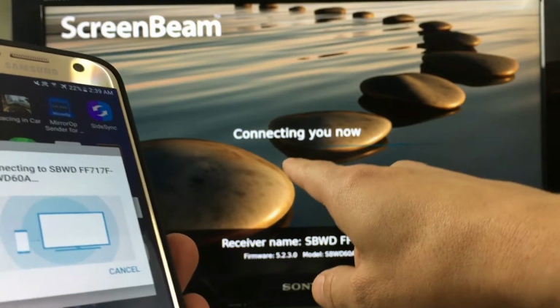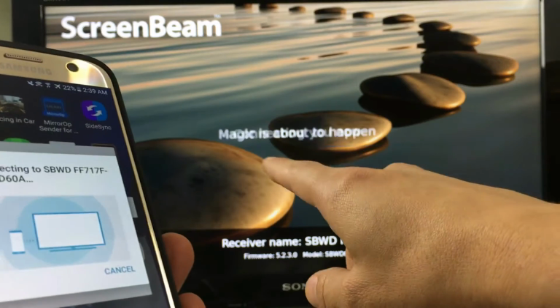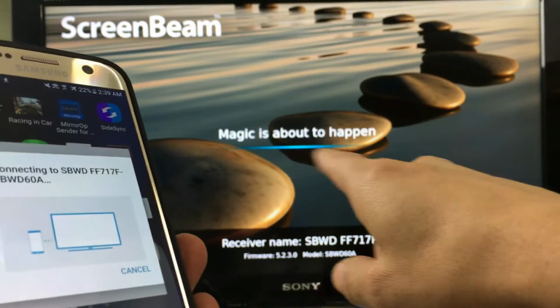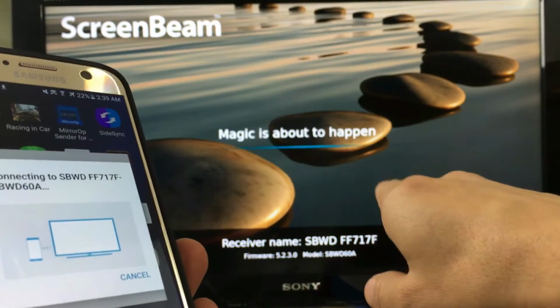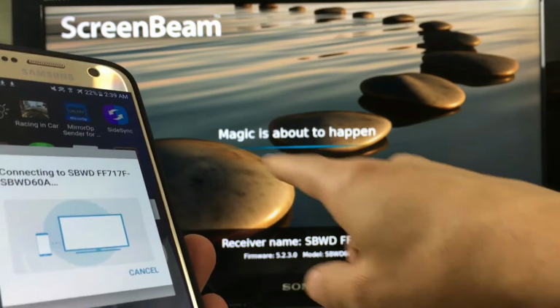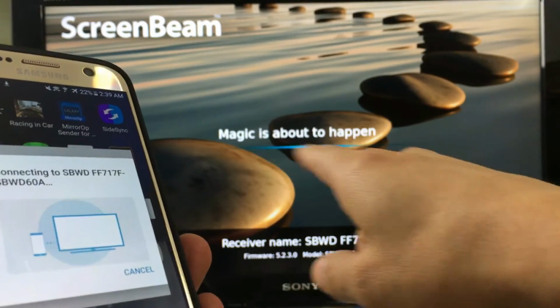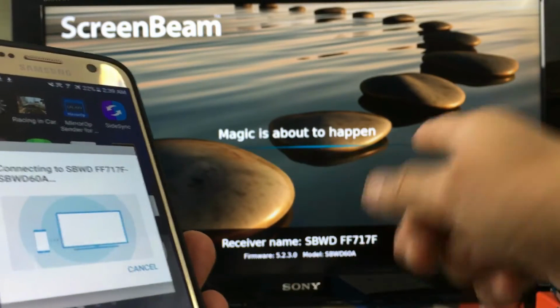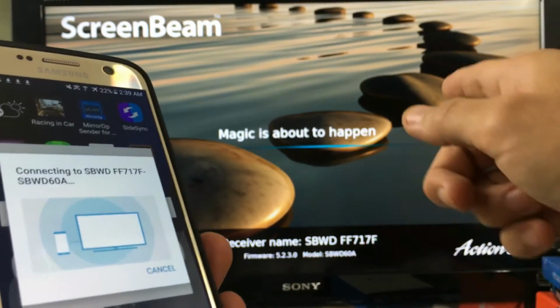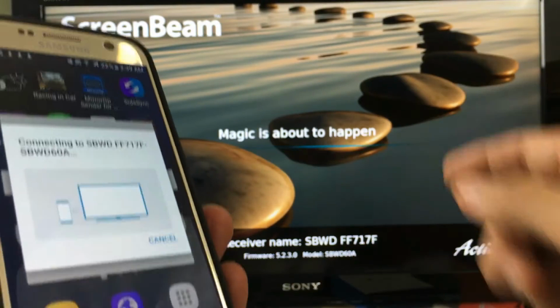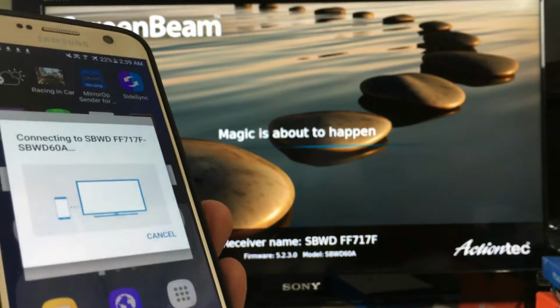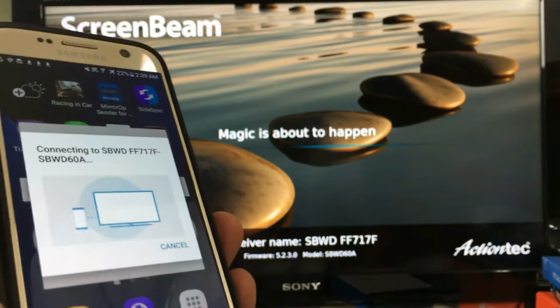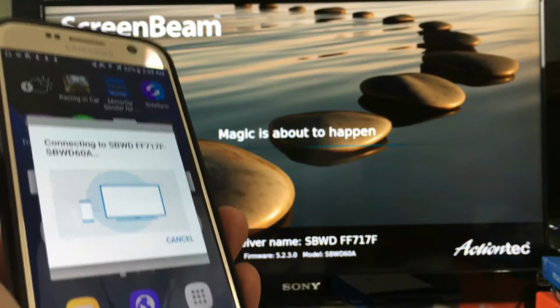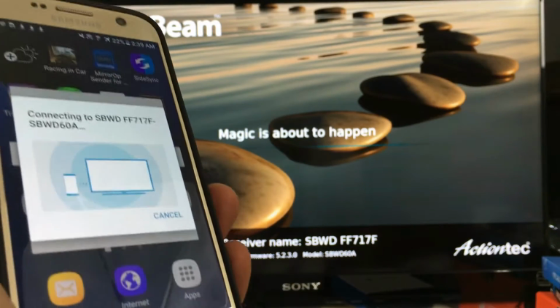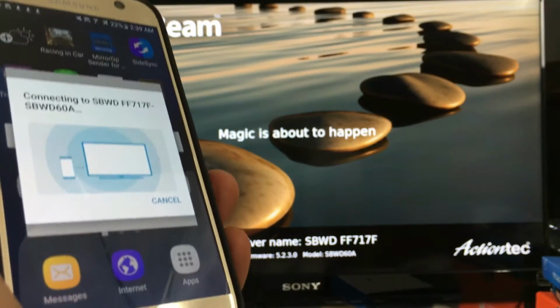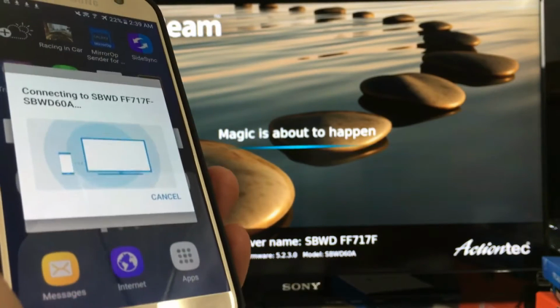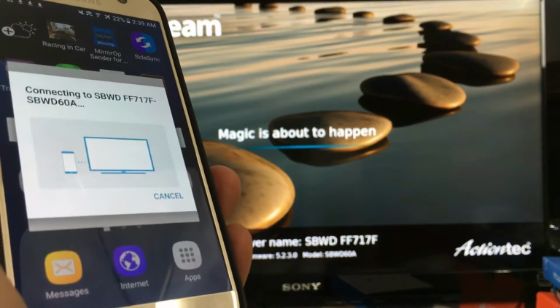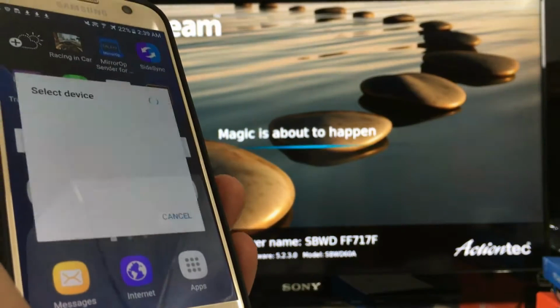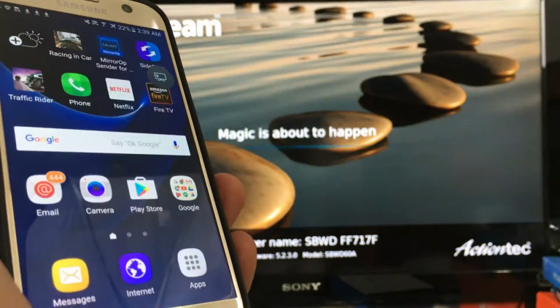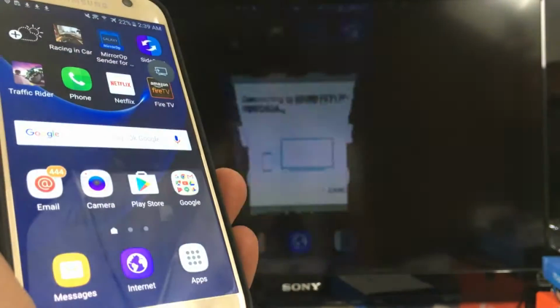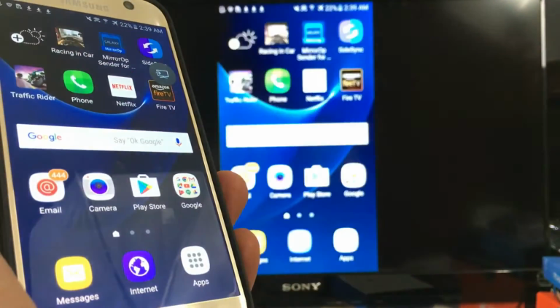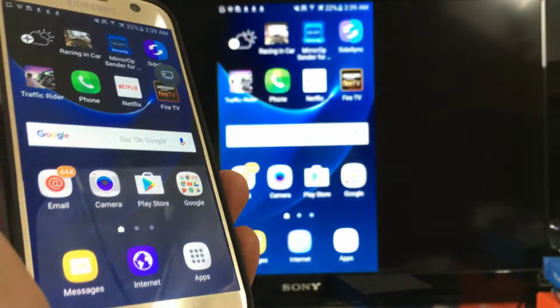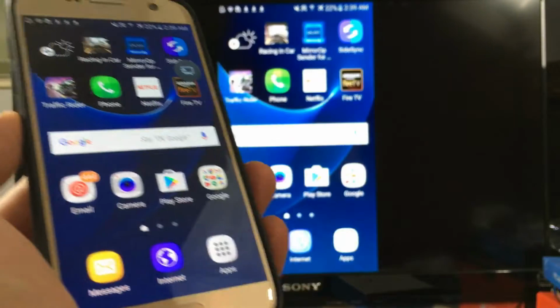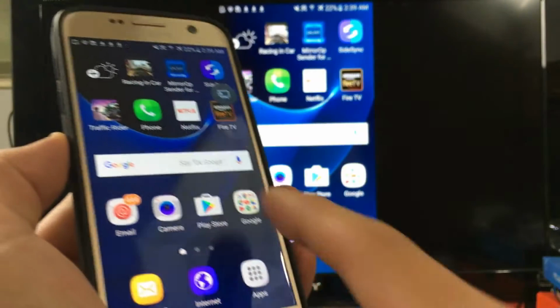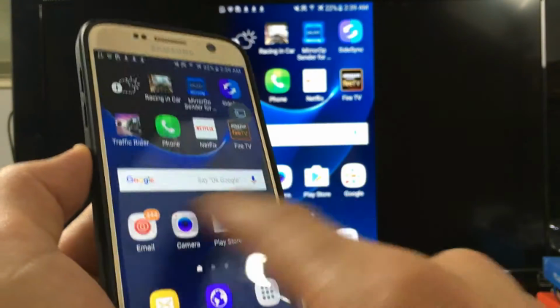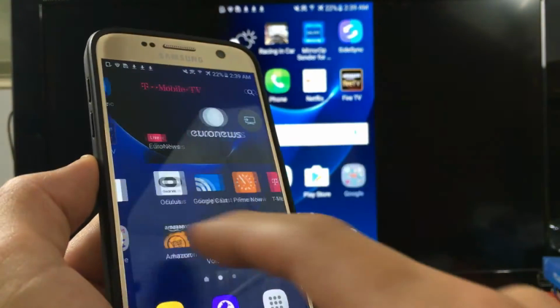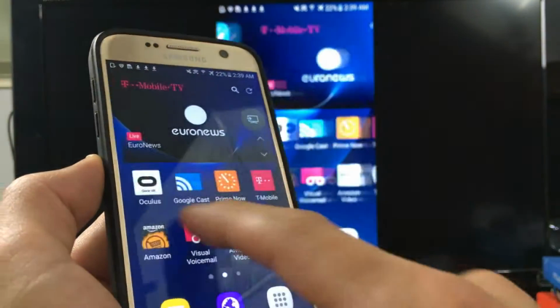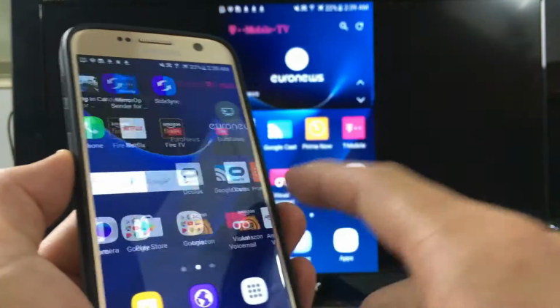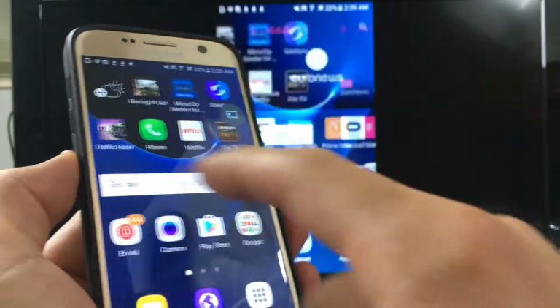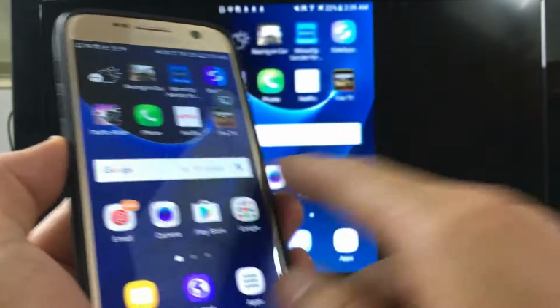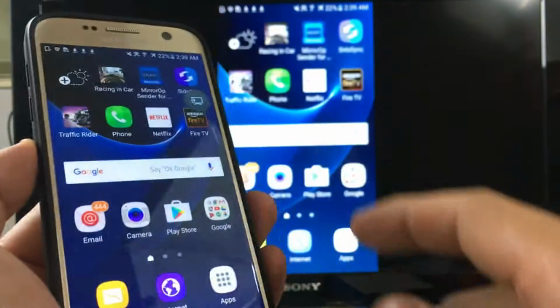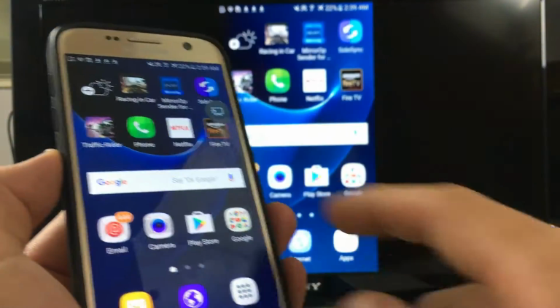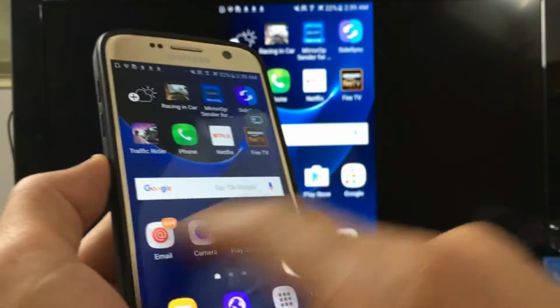It's connecting now — magic is about to happen. And there we go, now it's mirroring right here.